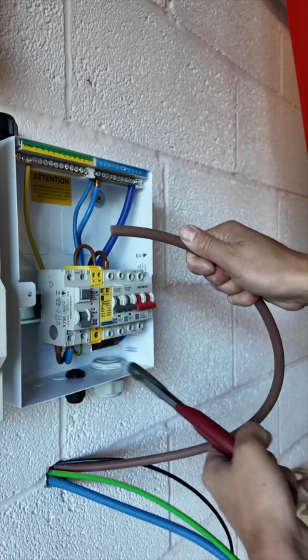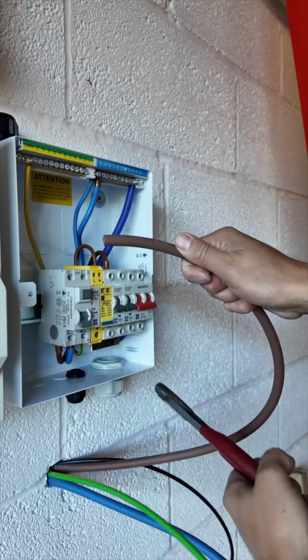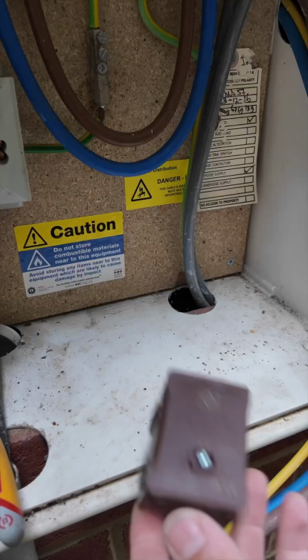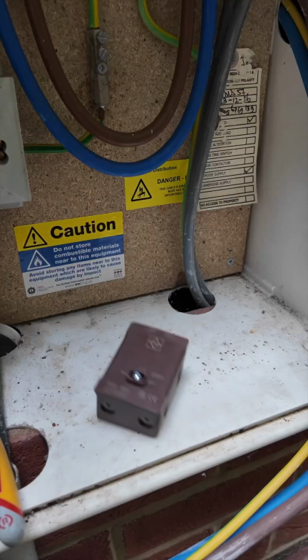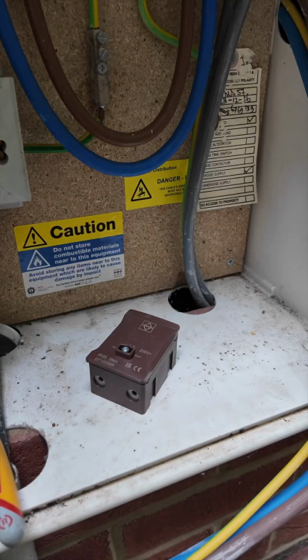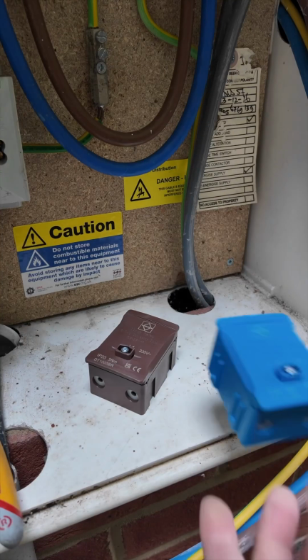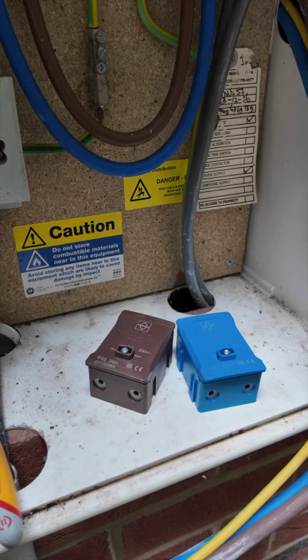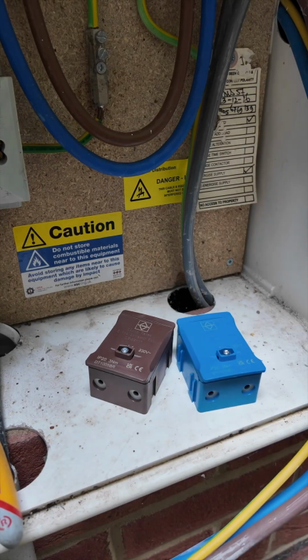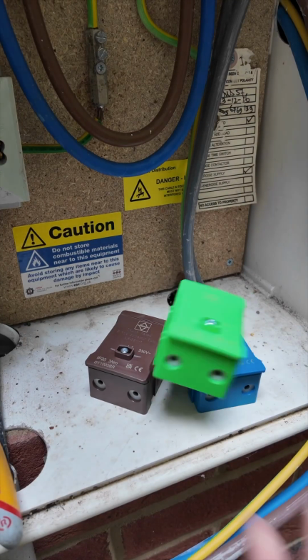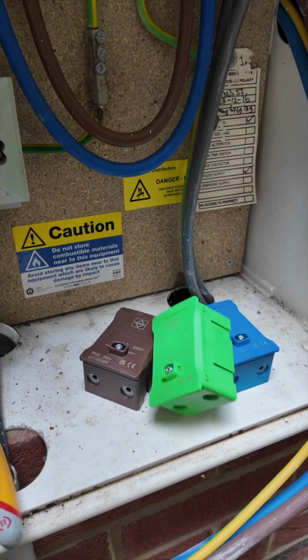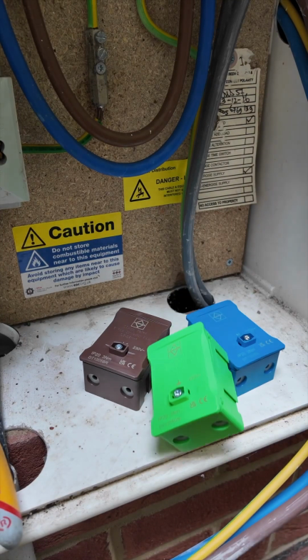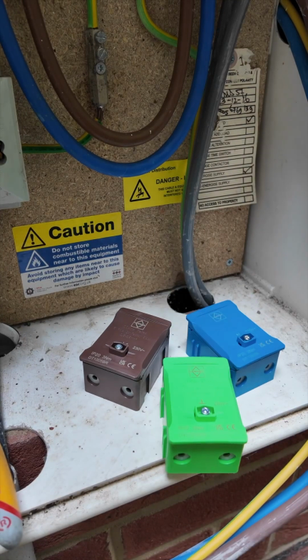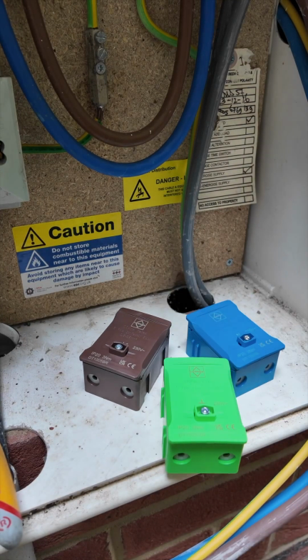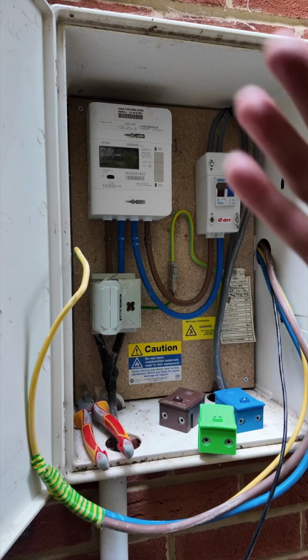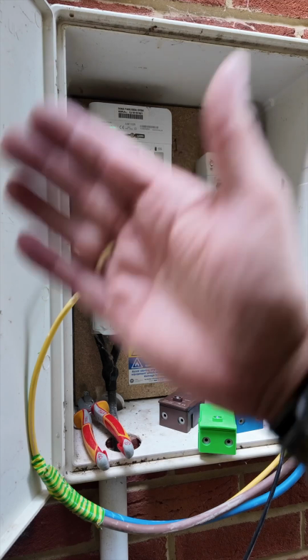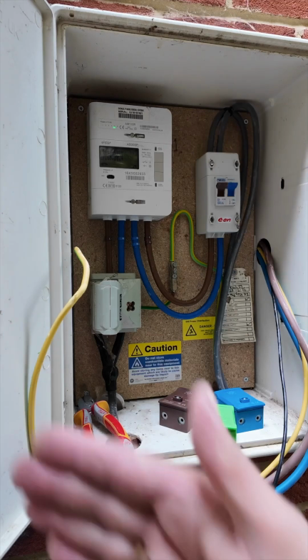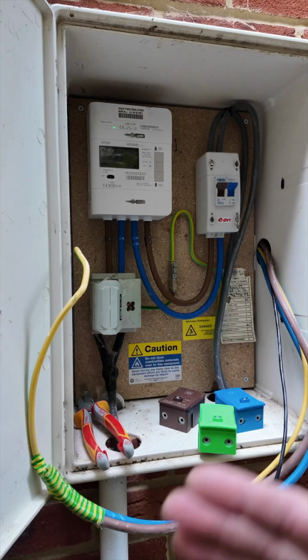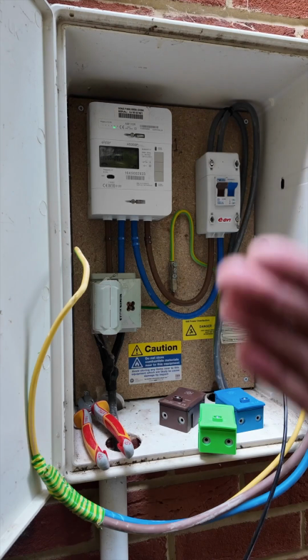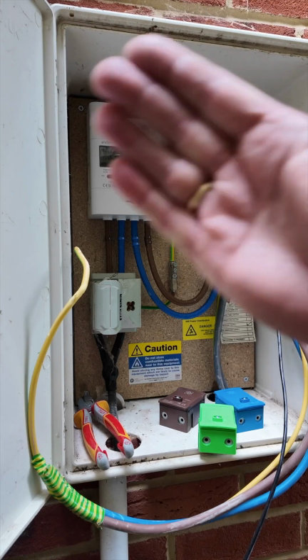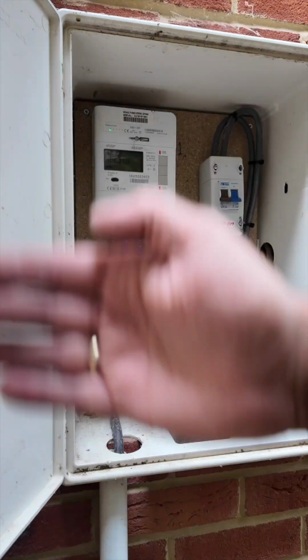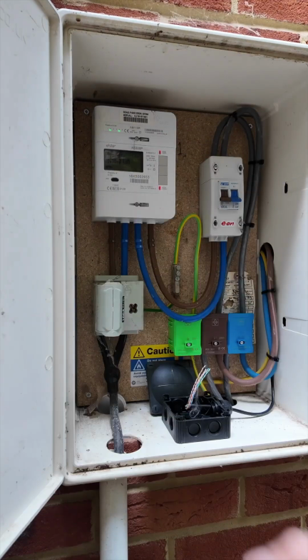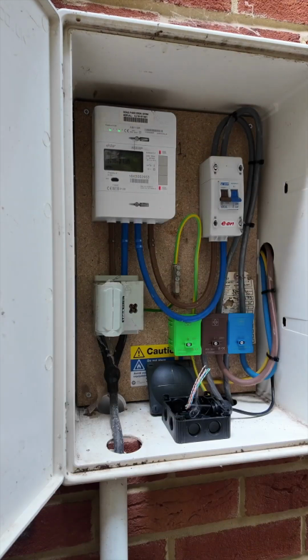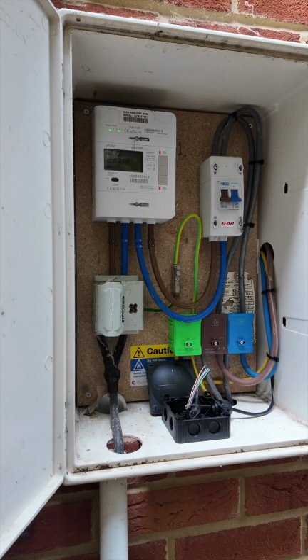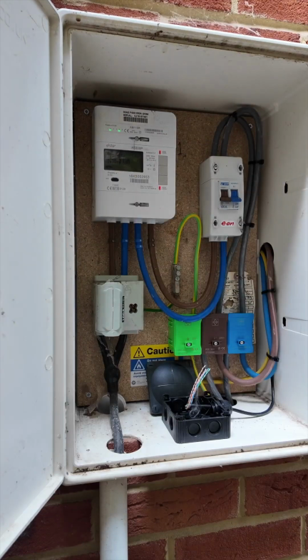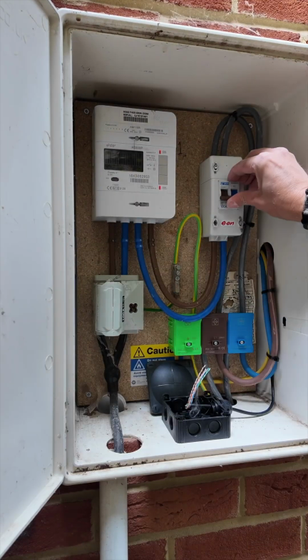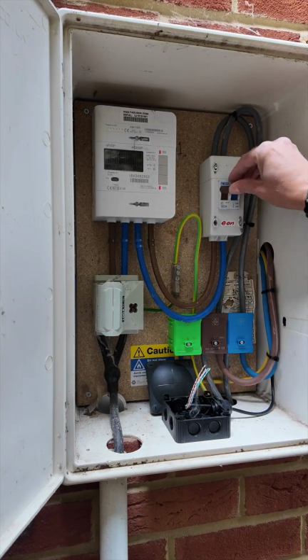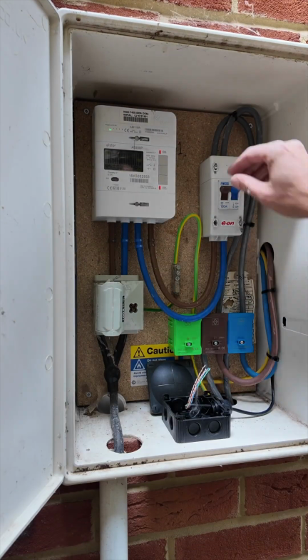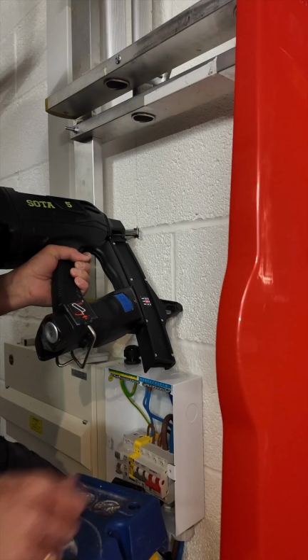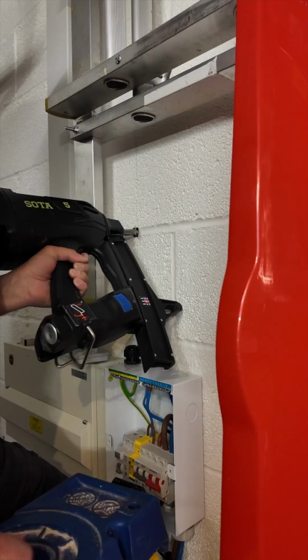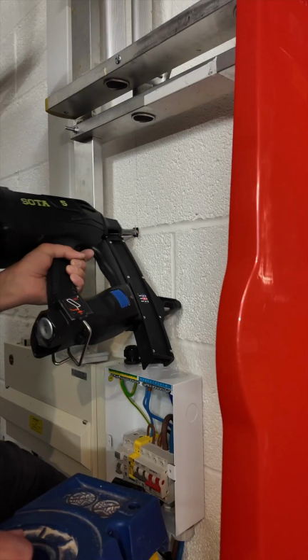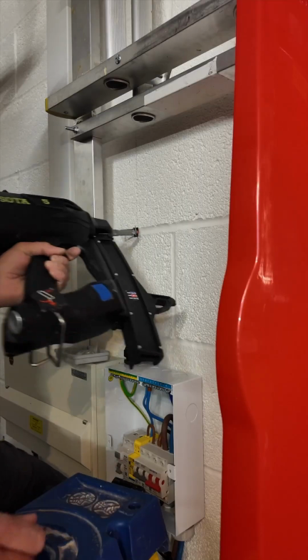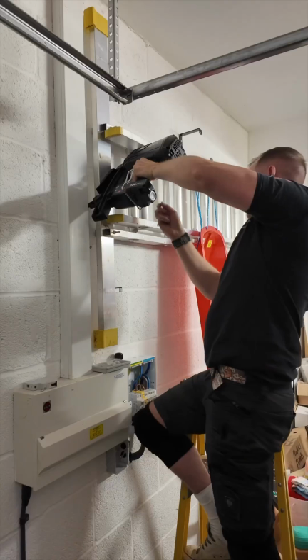Don't forget to install a little junction box for your CT connections inside the meter cupboard — let's keep it all nice and tidy.